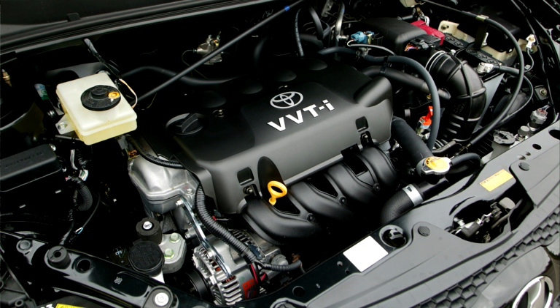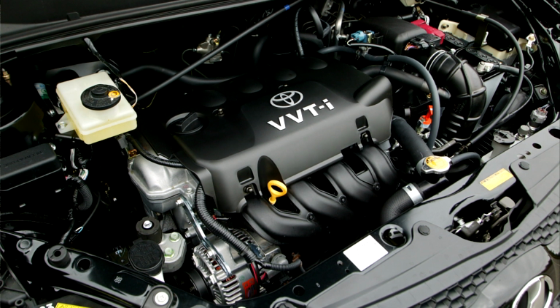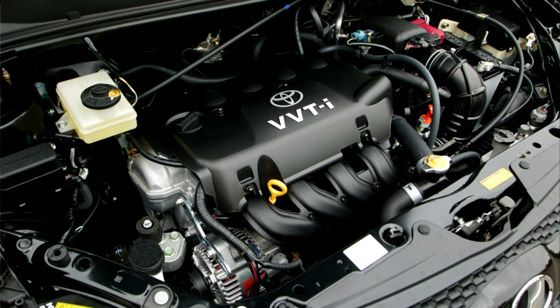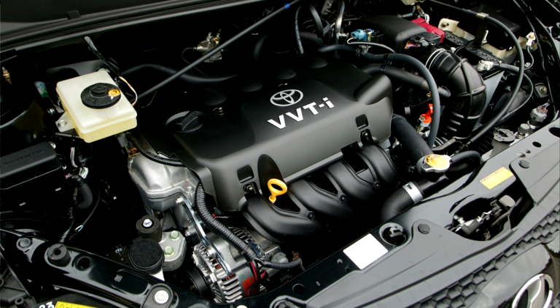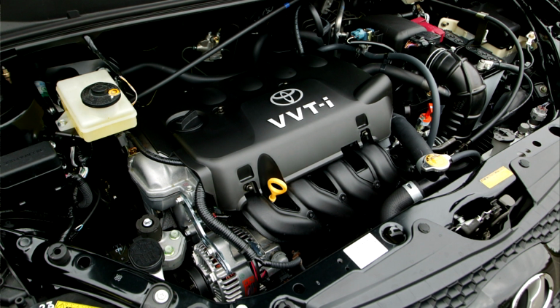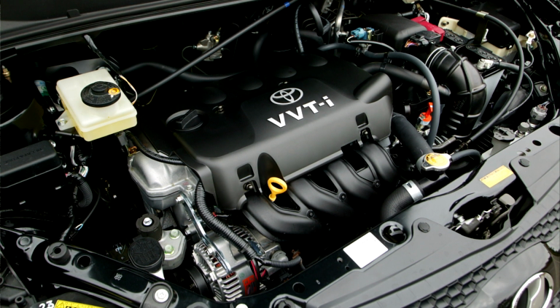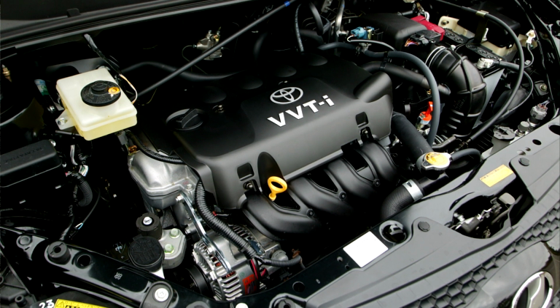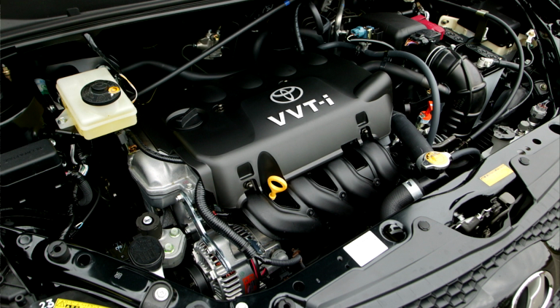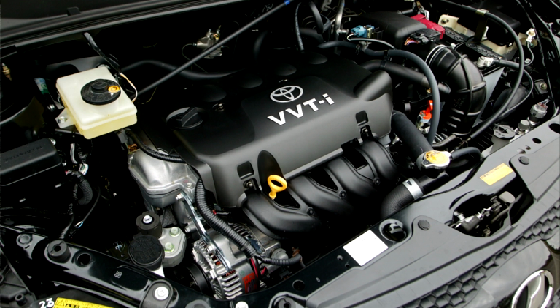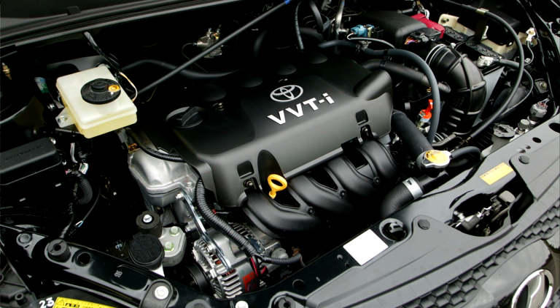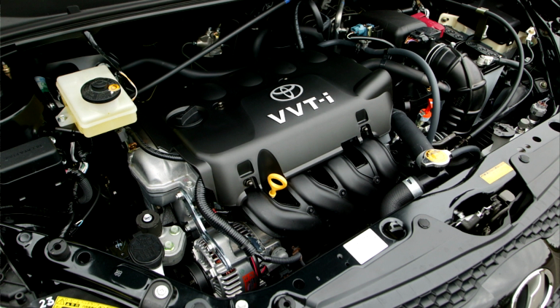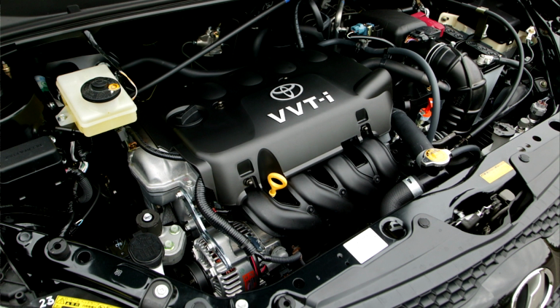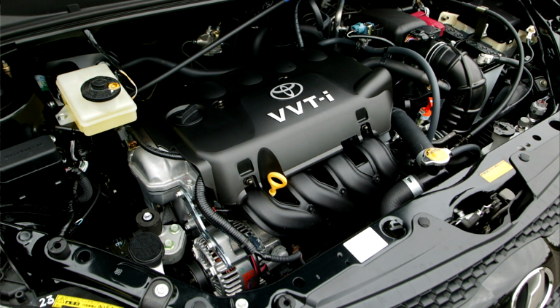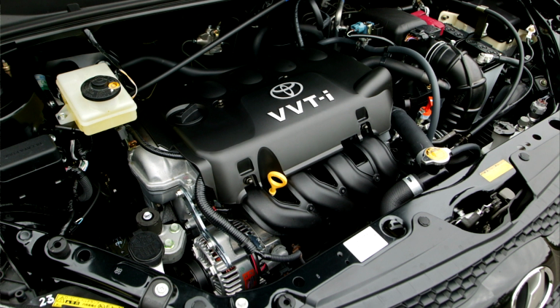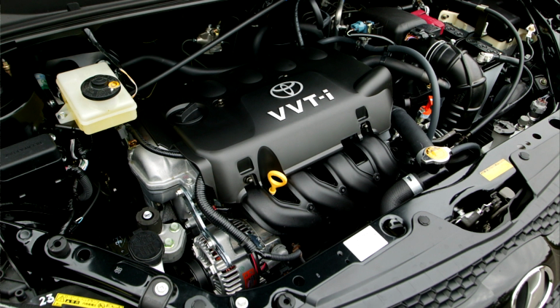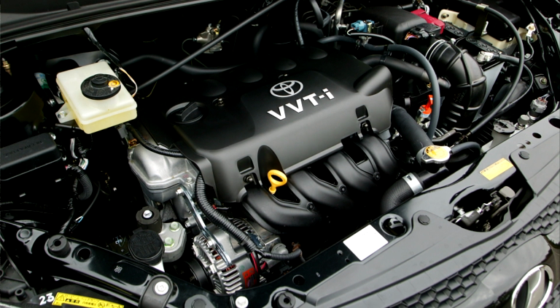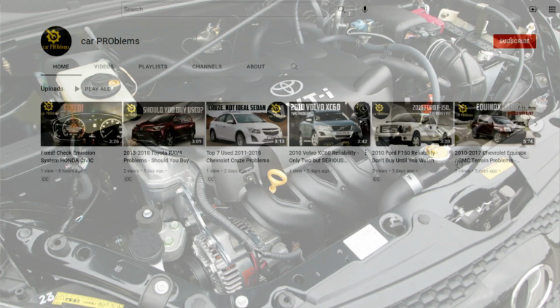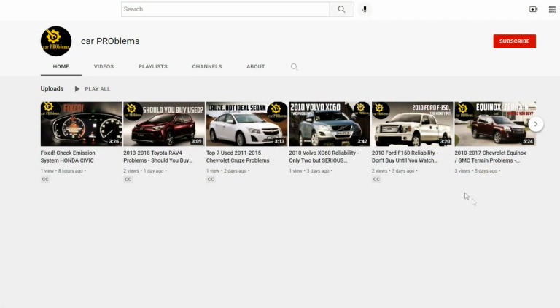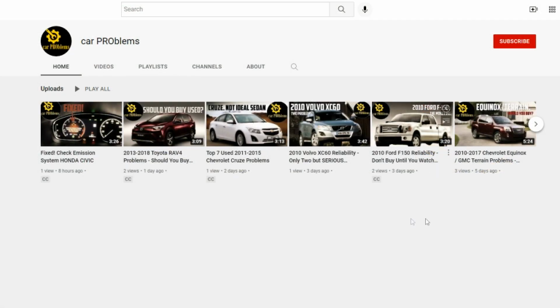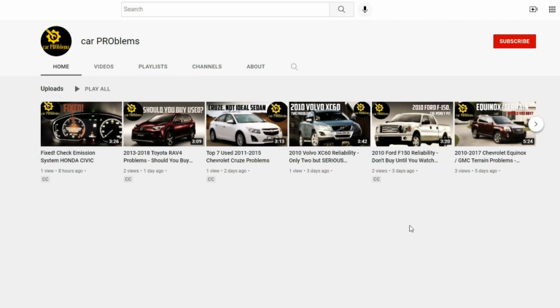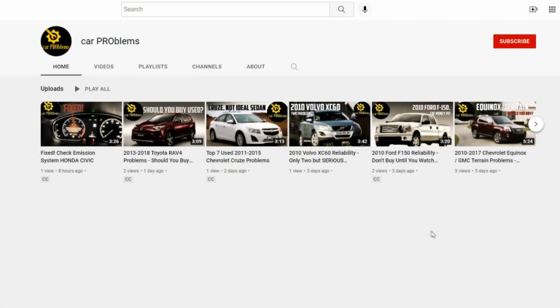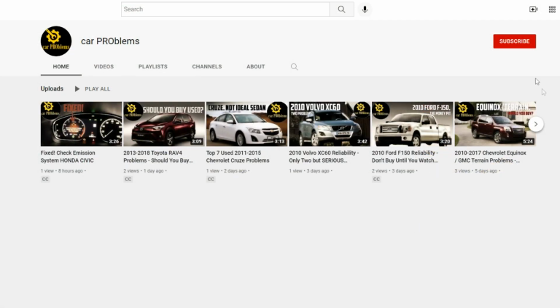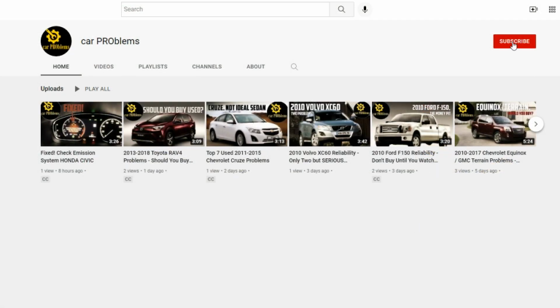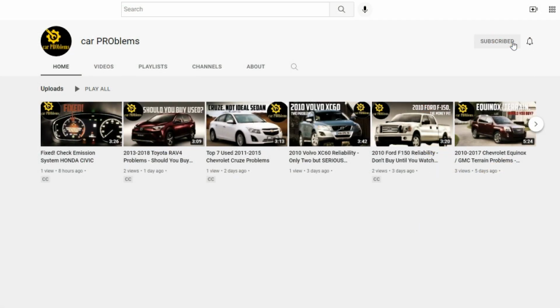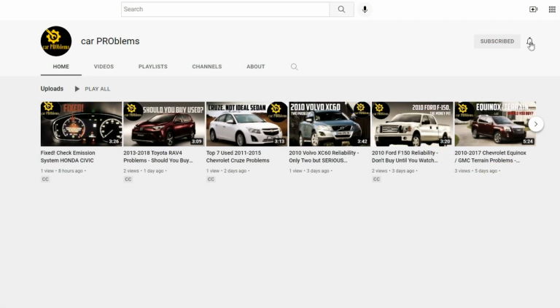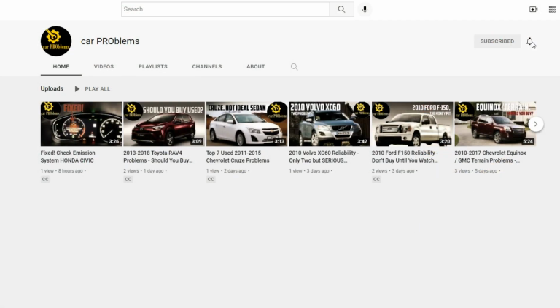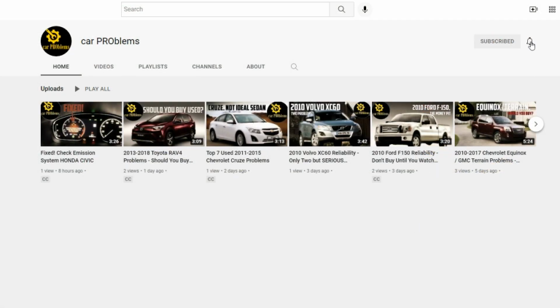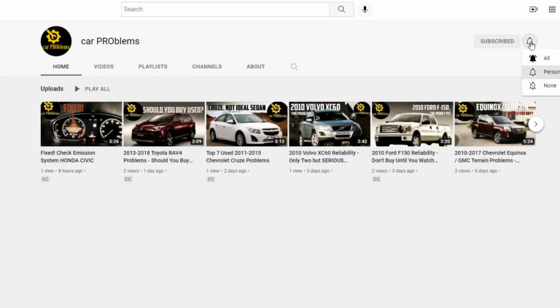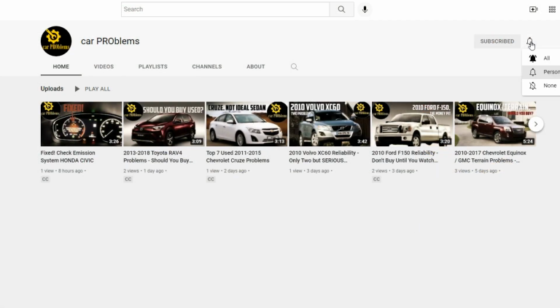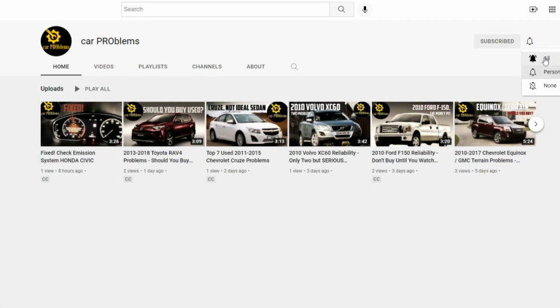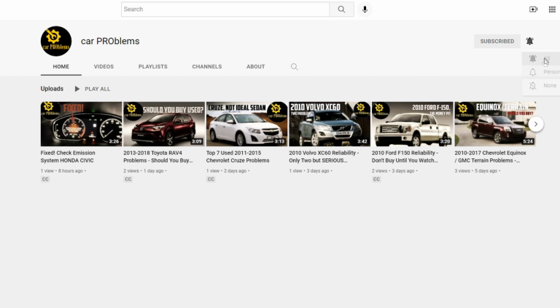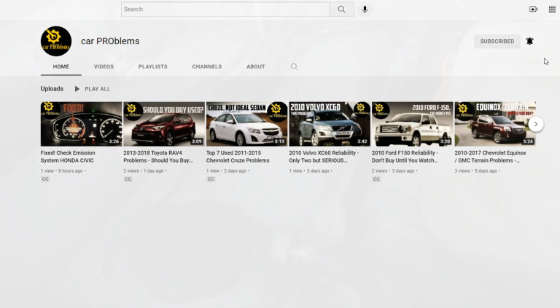Today we will talk about the 1NZ-FE 1.5-liter engine problems. It's the Car Problems YouTube channel — subscribe and let's get started.